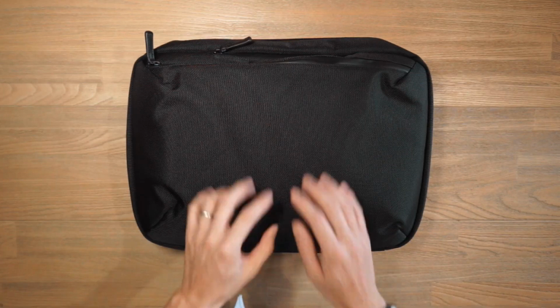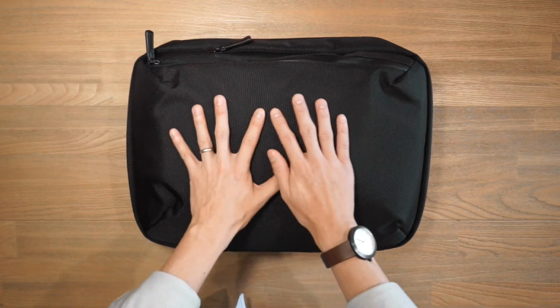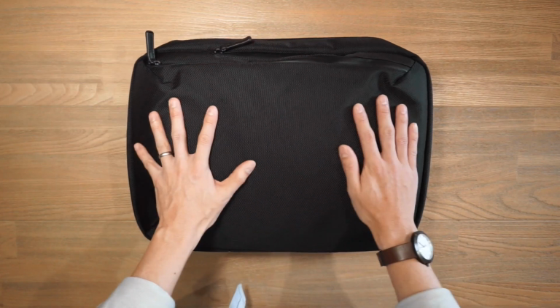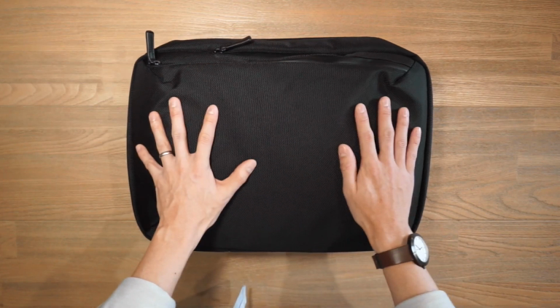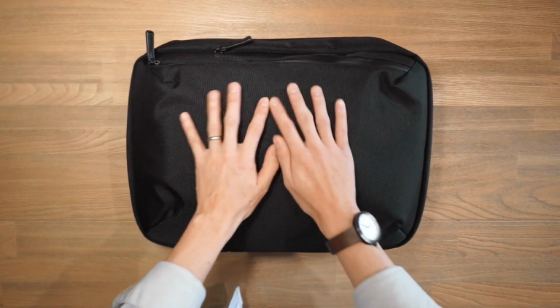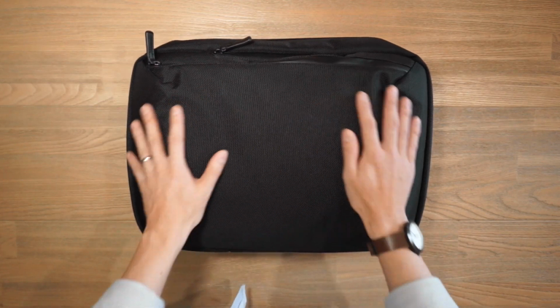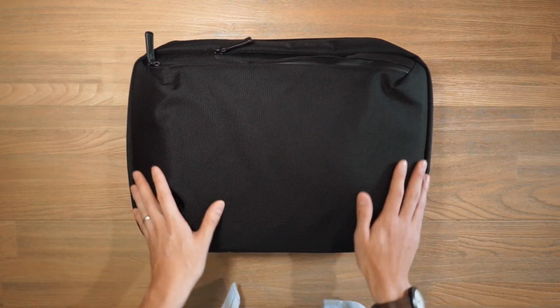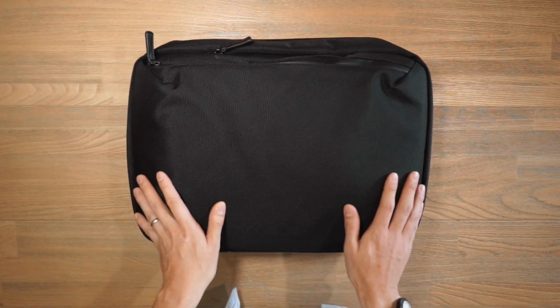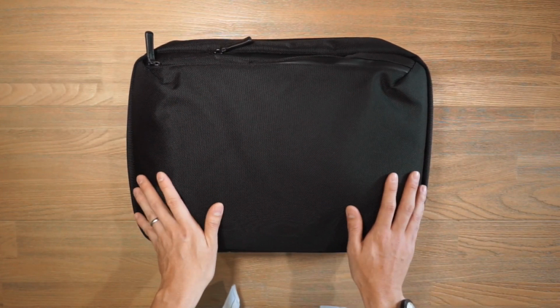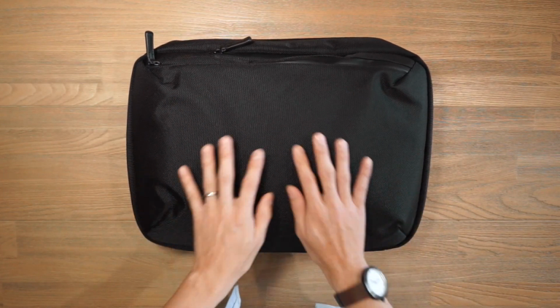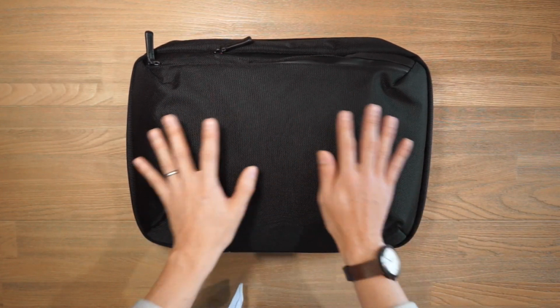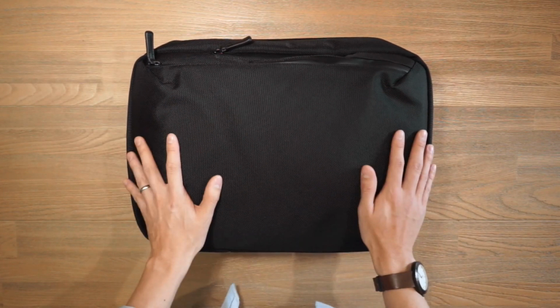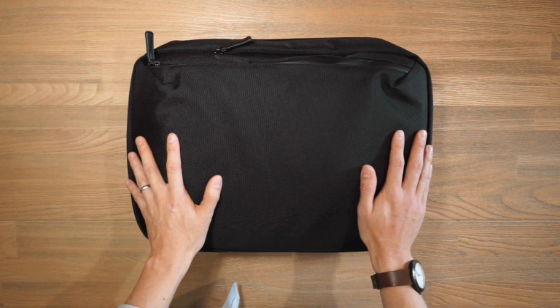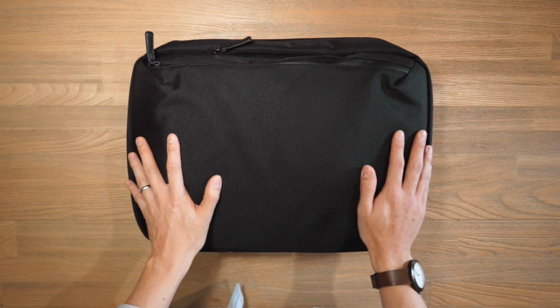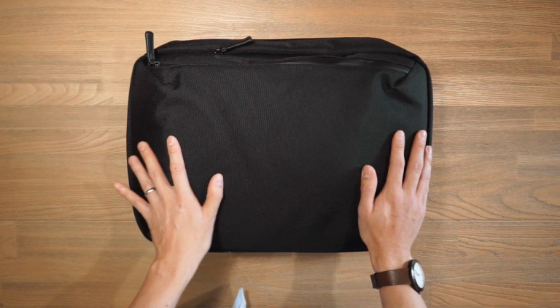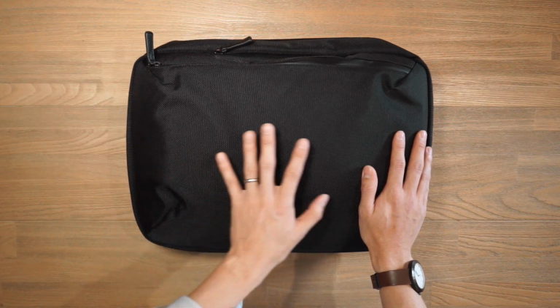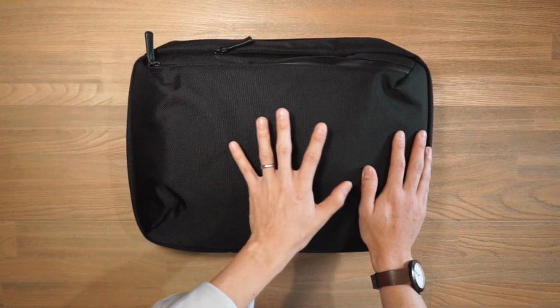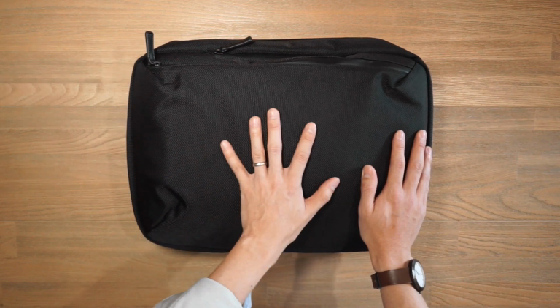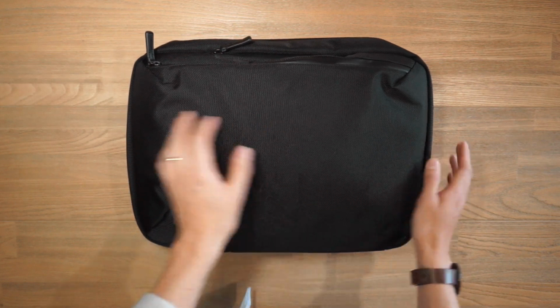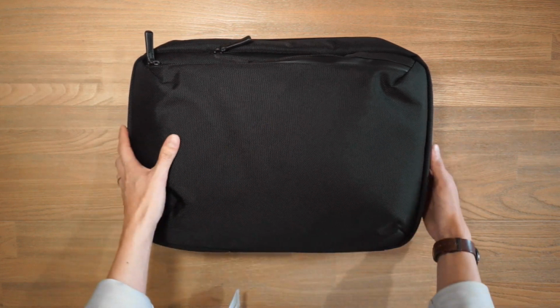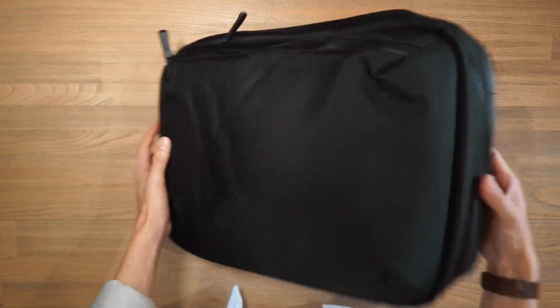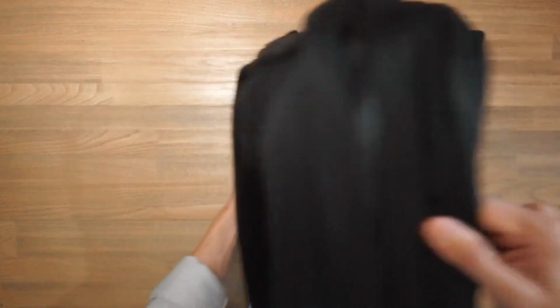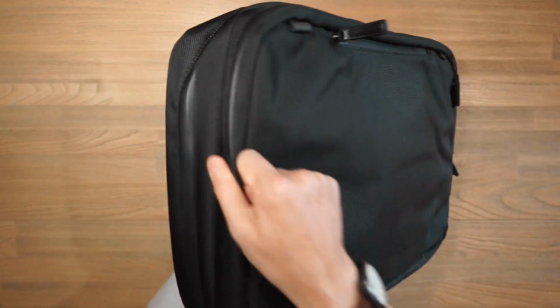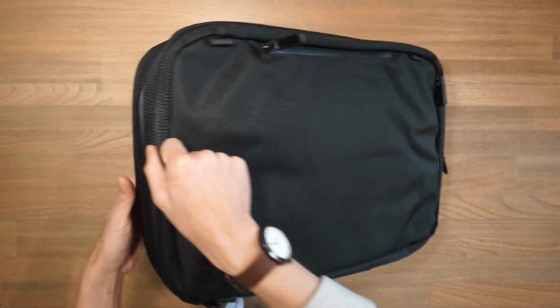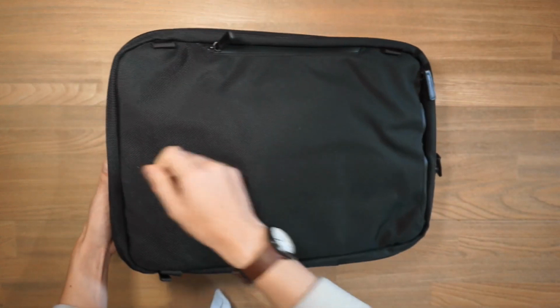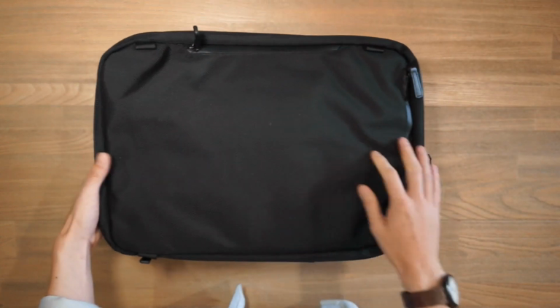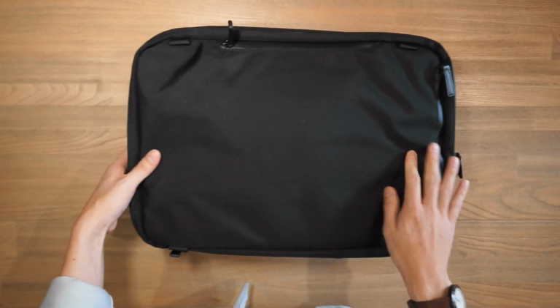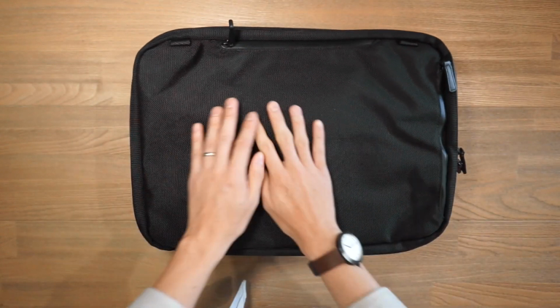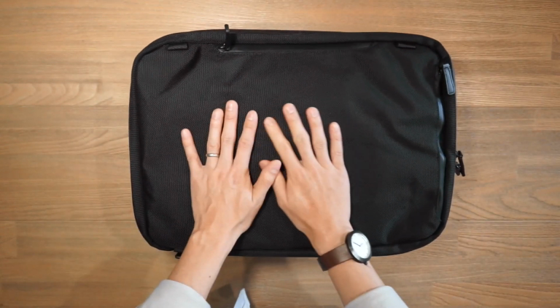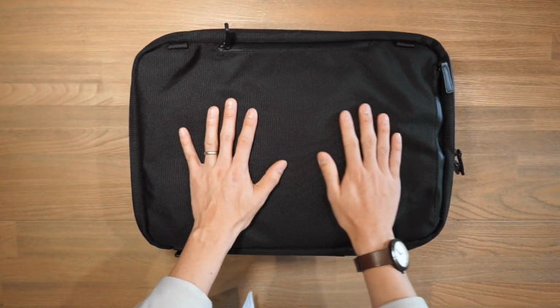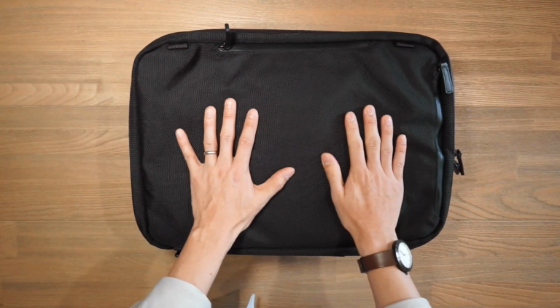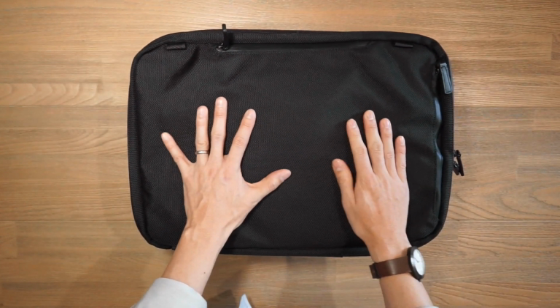On the front face, there are no compartments — very minimal, very clean. But on the back, we have our back panel.